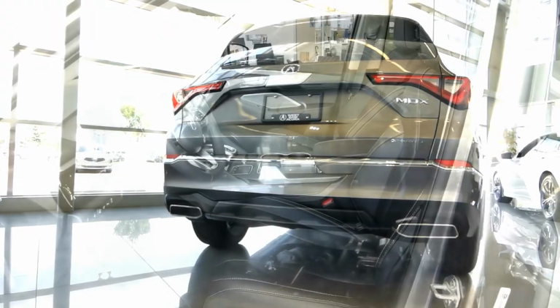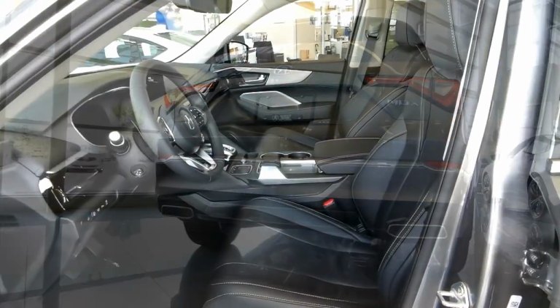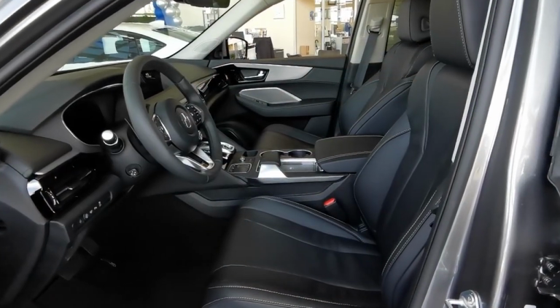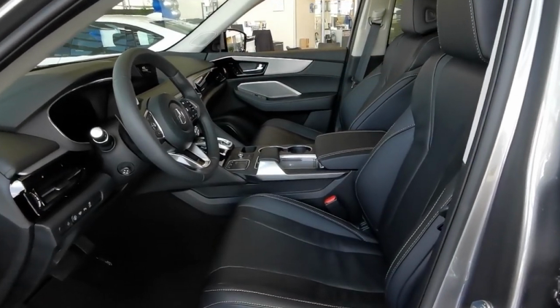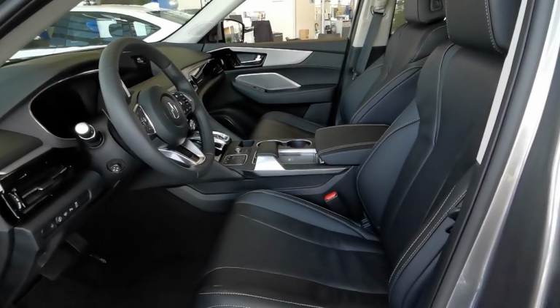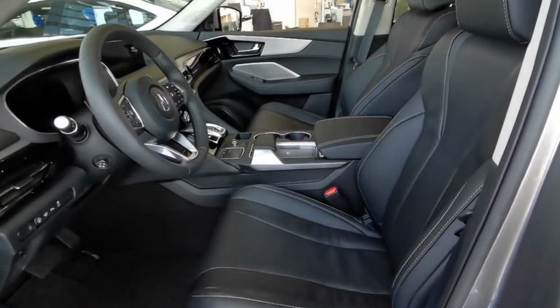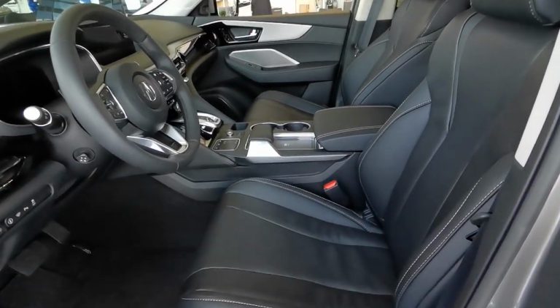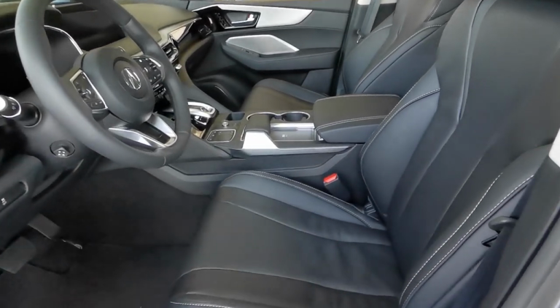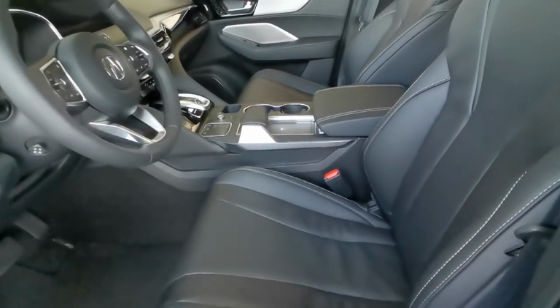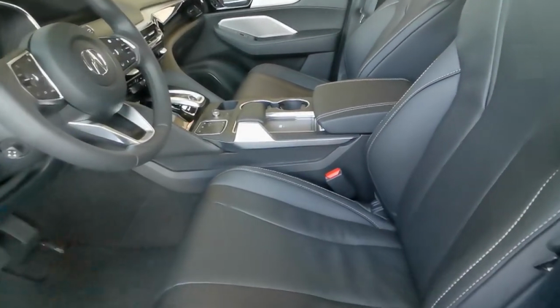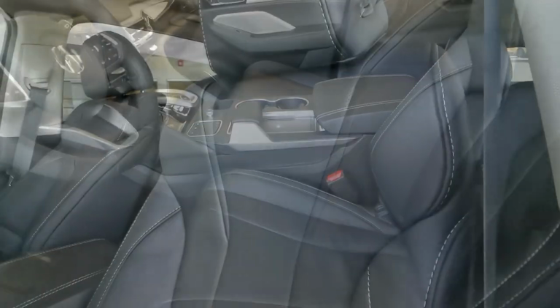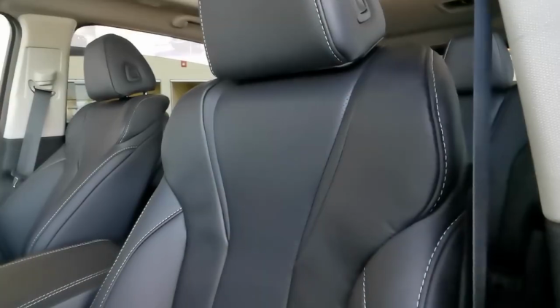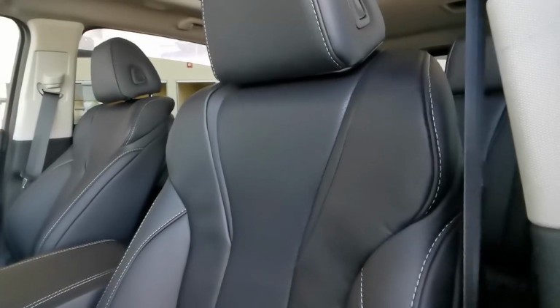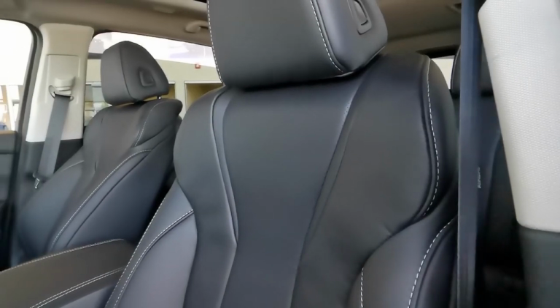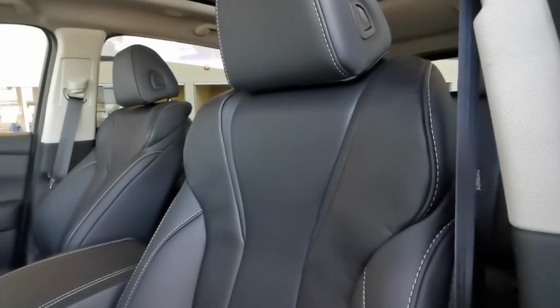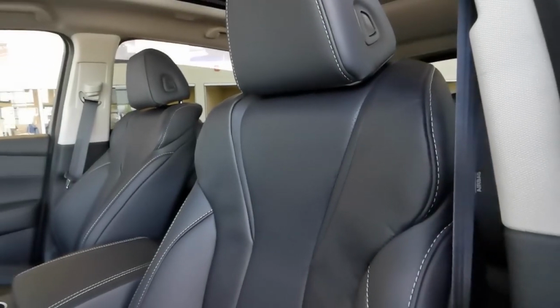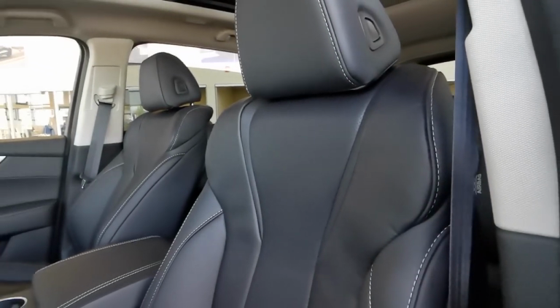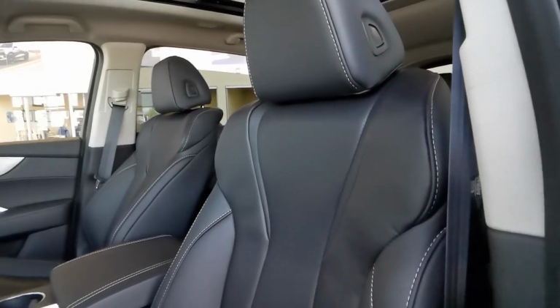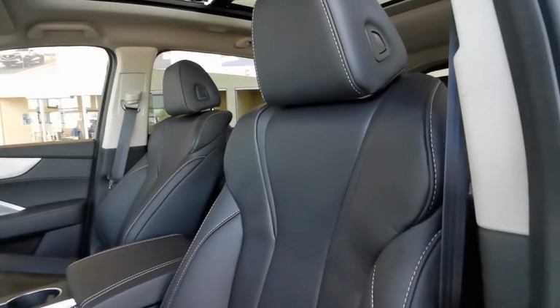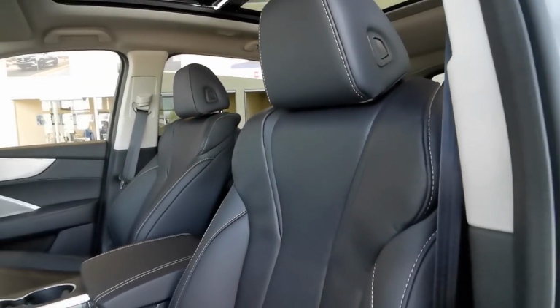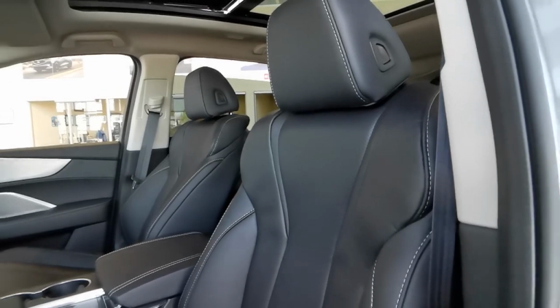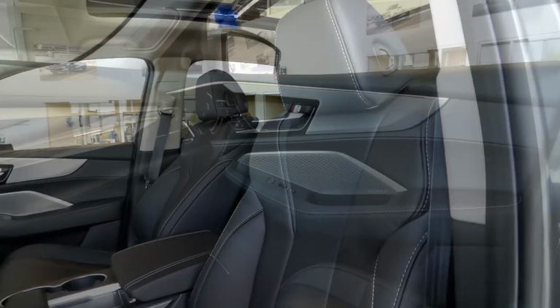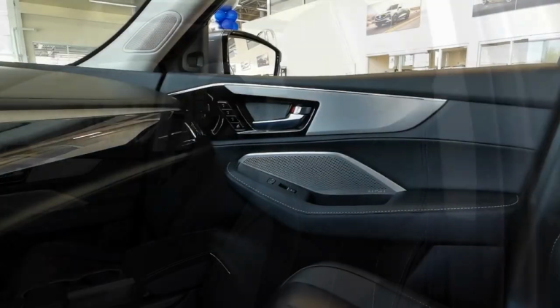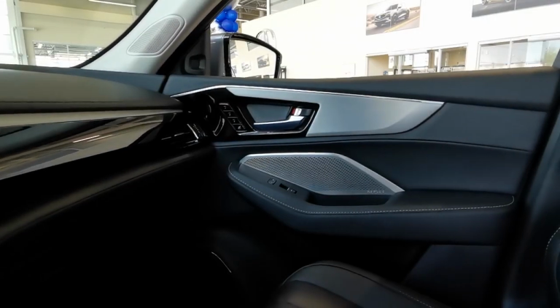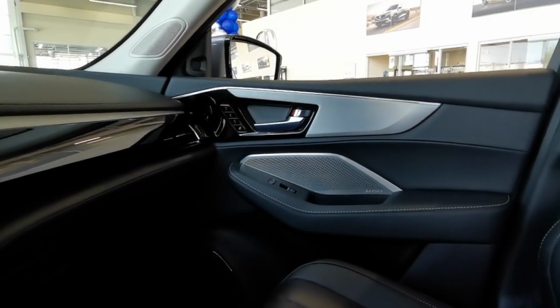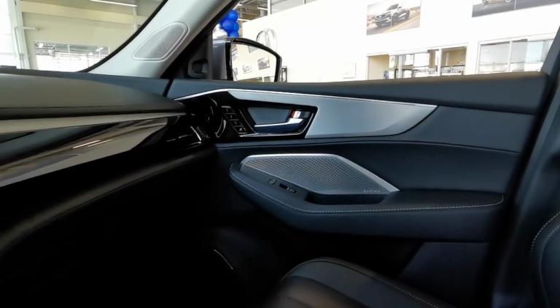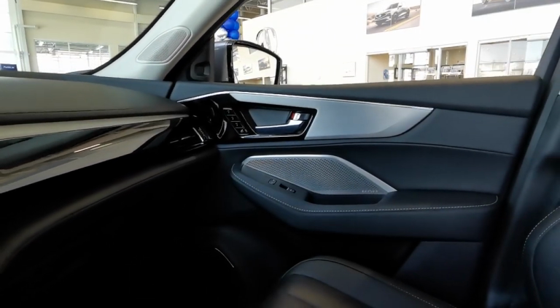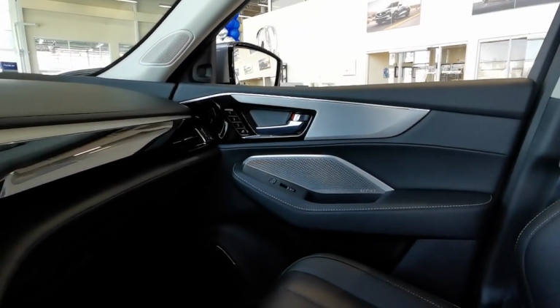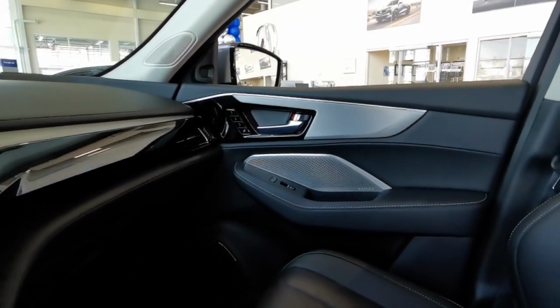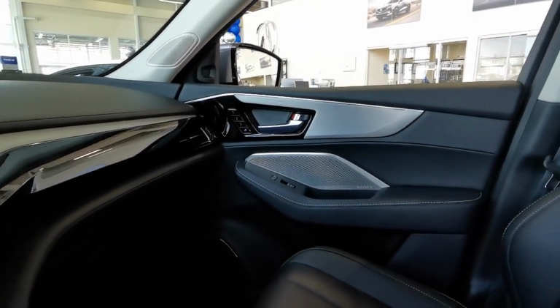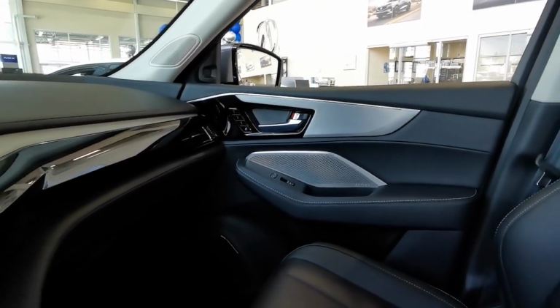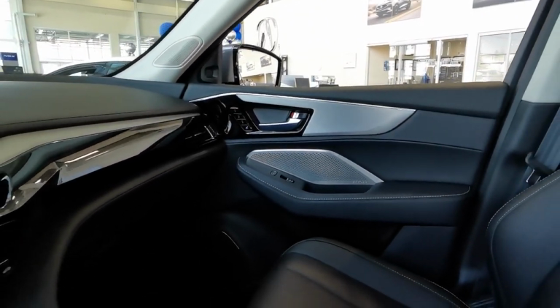This level of style is carried into the cabin with quality materials such as leather seating surfaces, metal-look accents, and a full-cloth headliner.